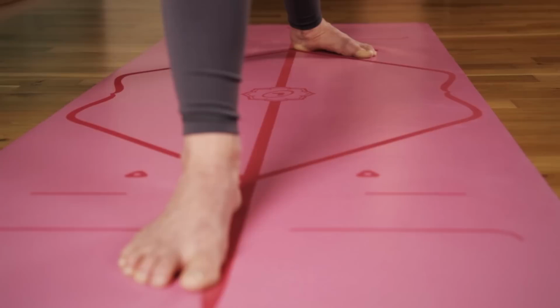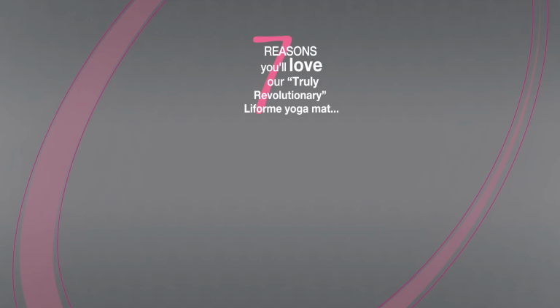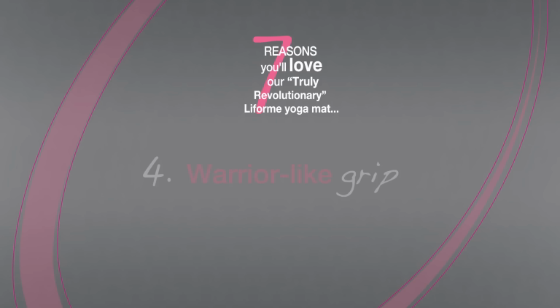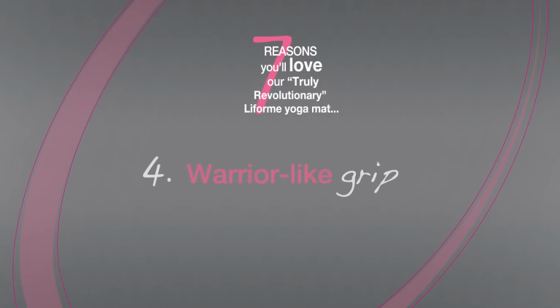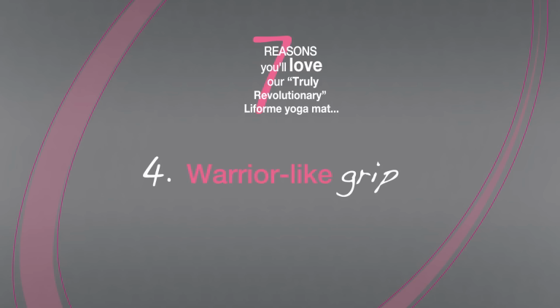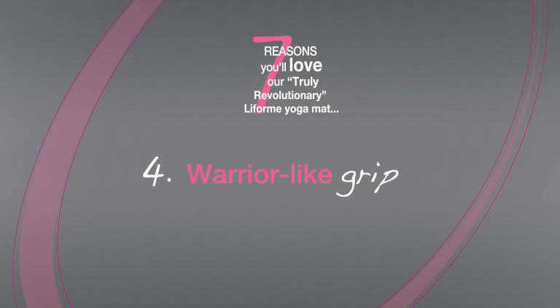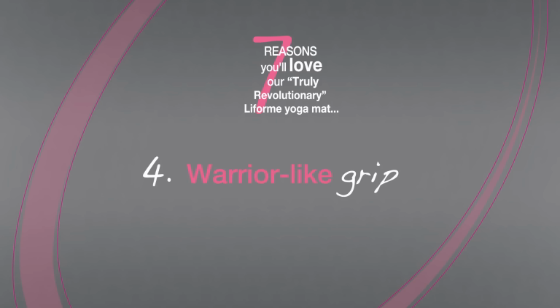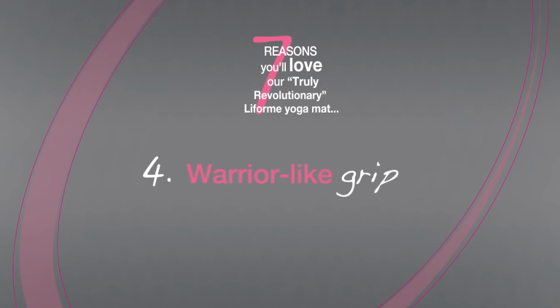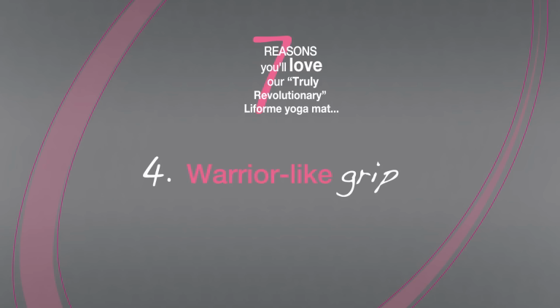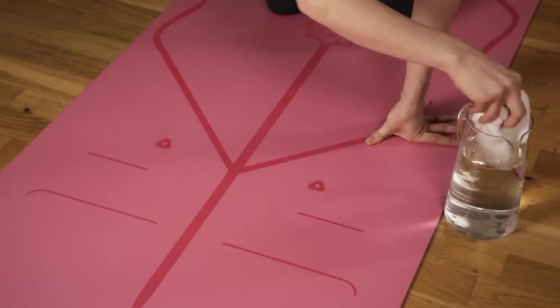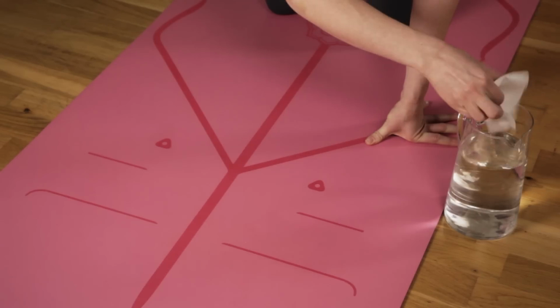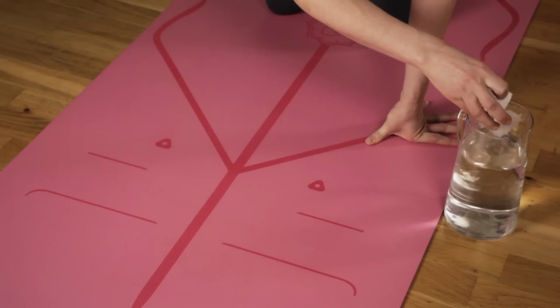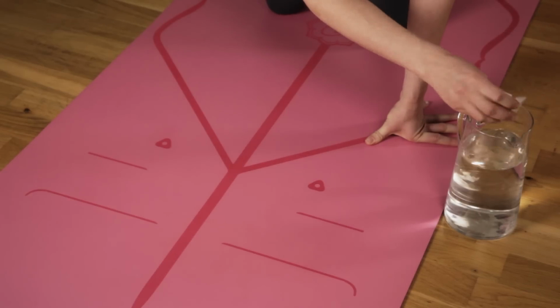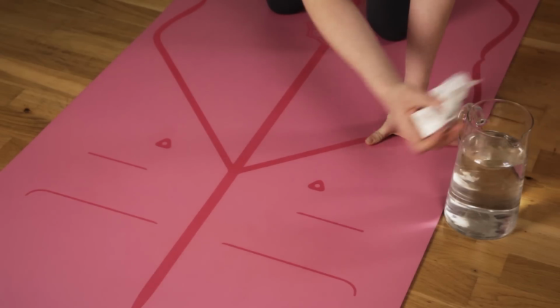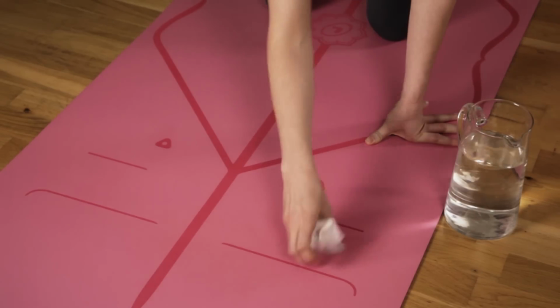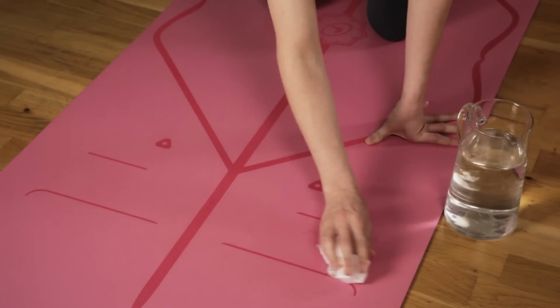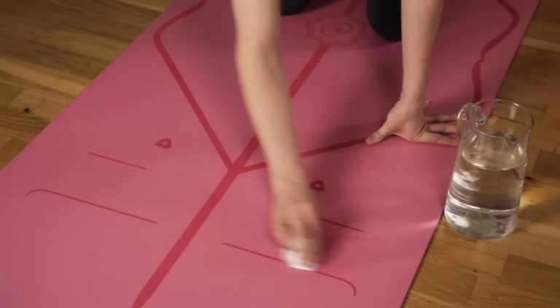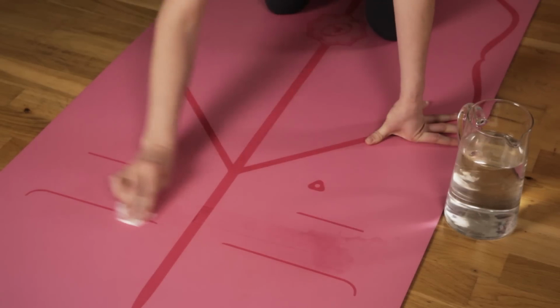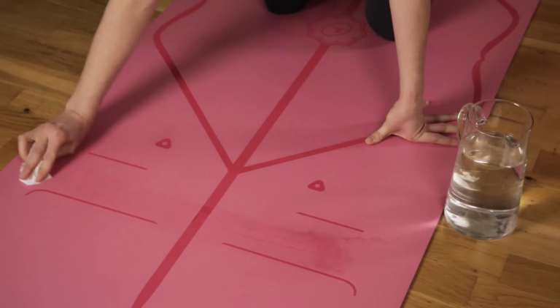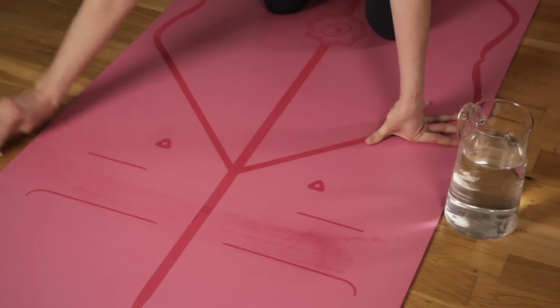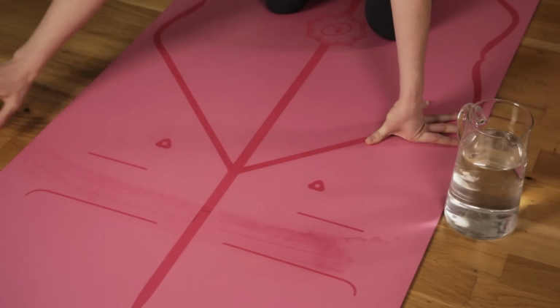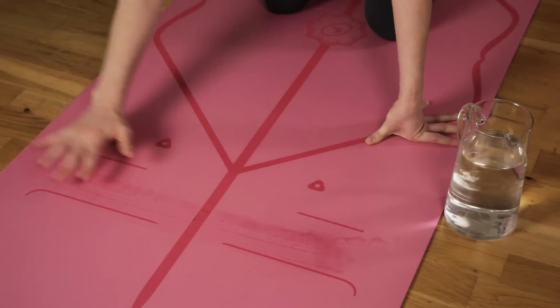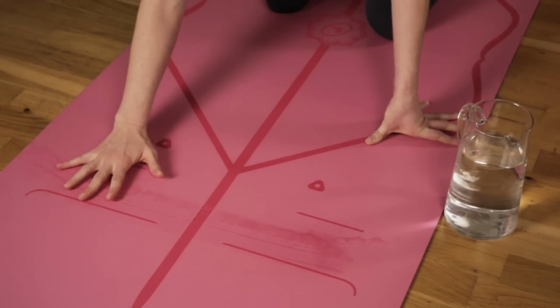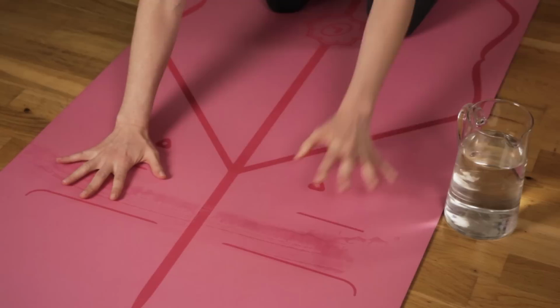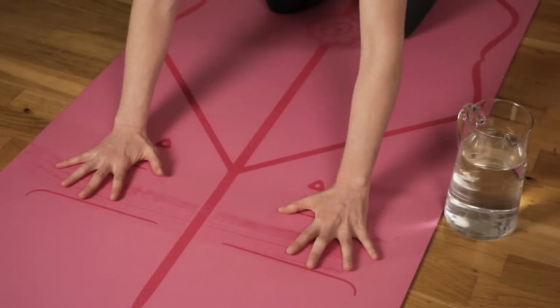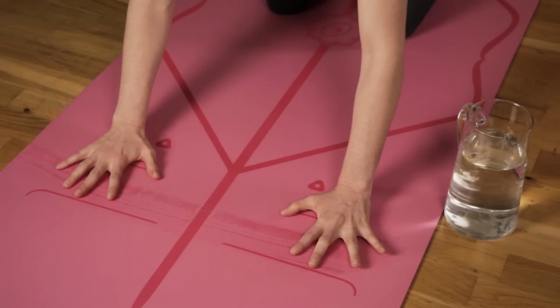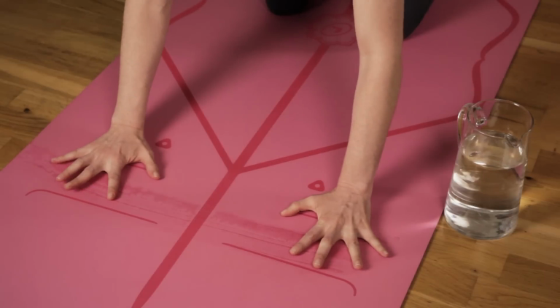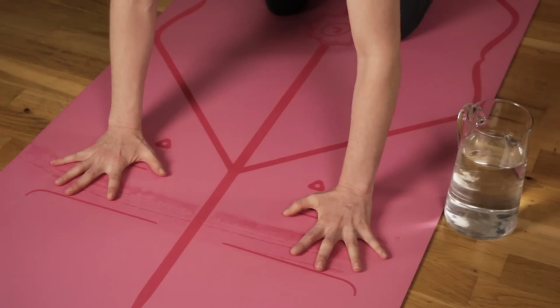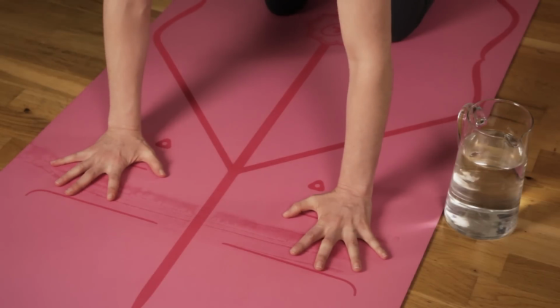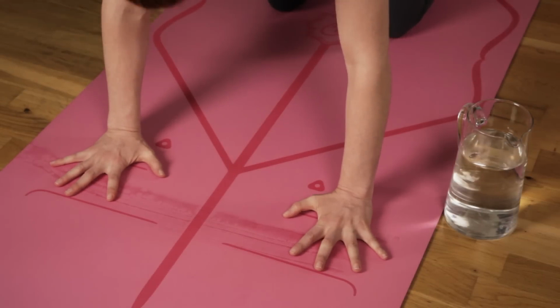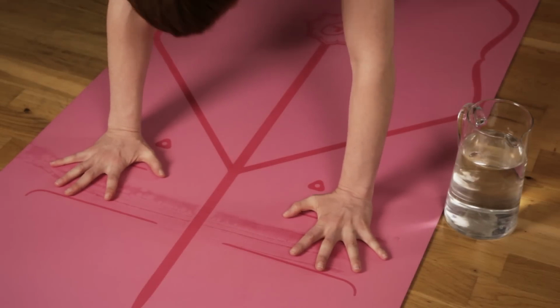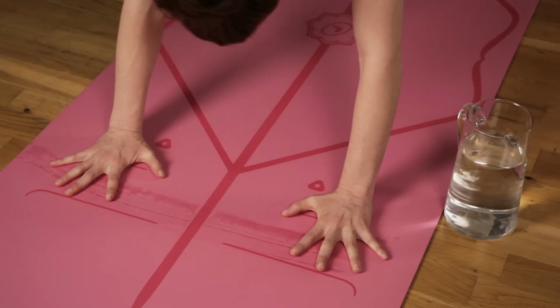We've used a specially engineered top layer that's water absorbent so it stays dry and unbelievably grippy even during a sweaty practice.